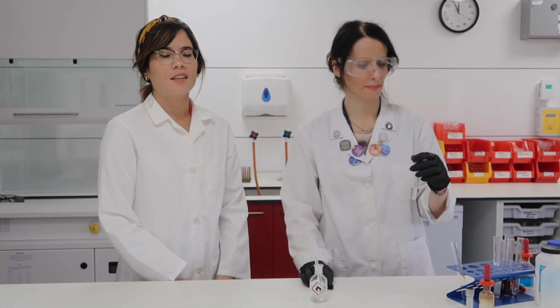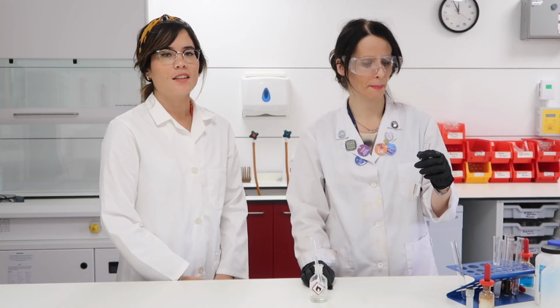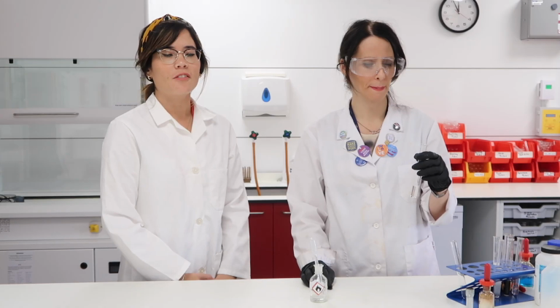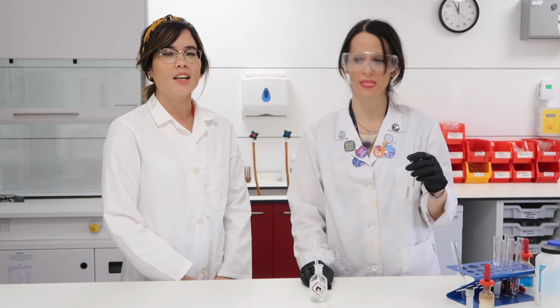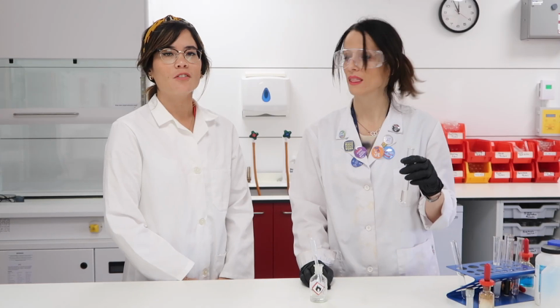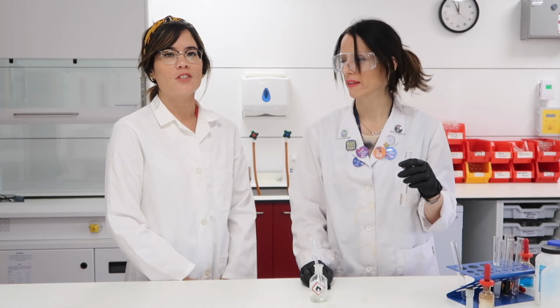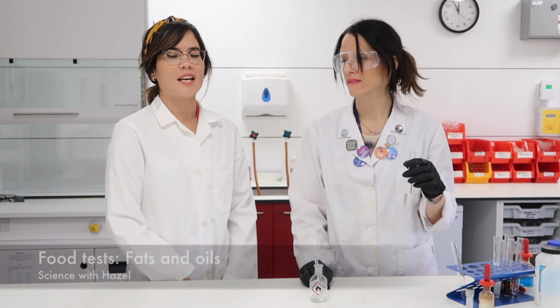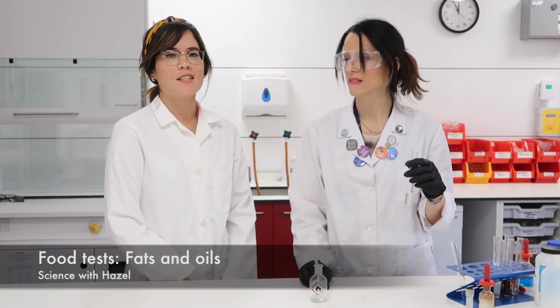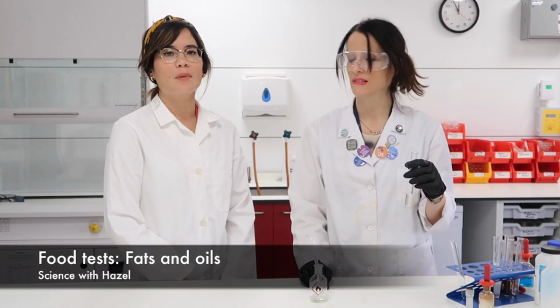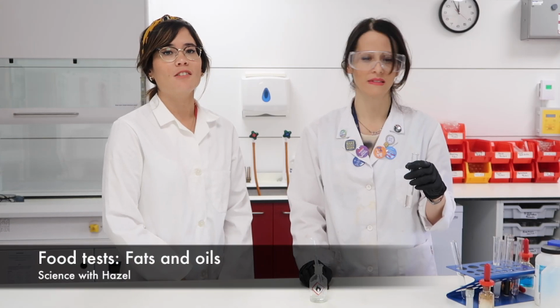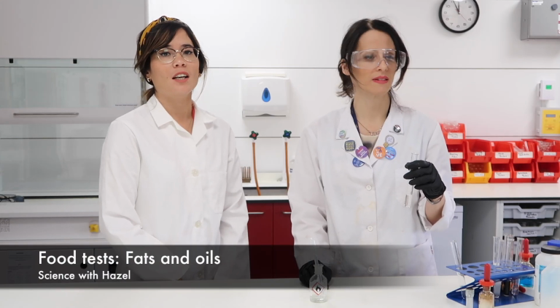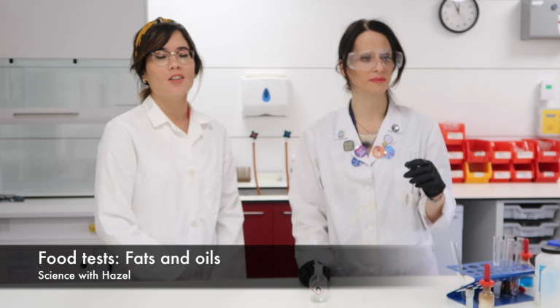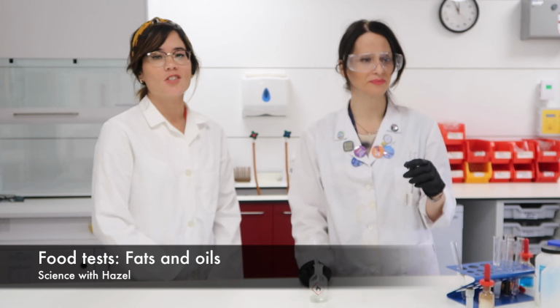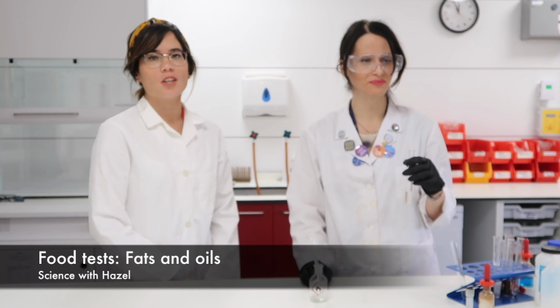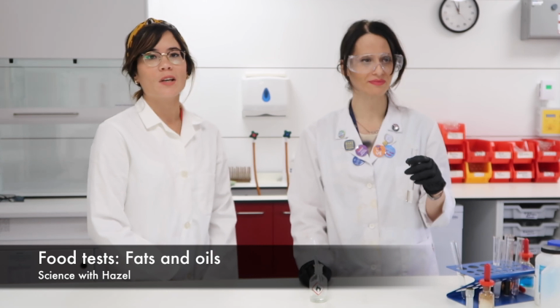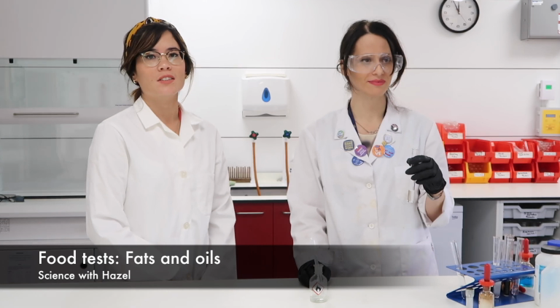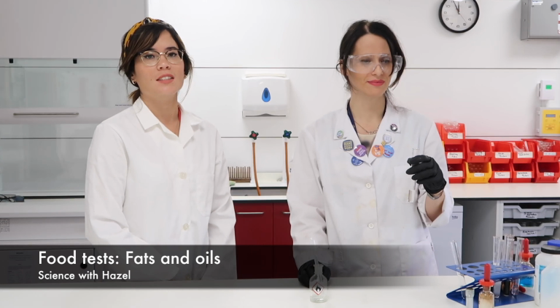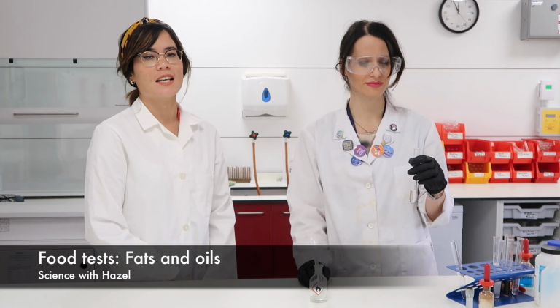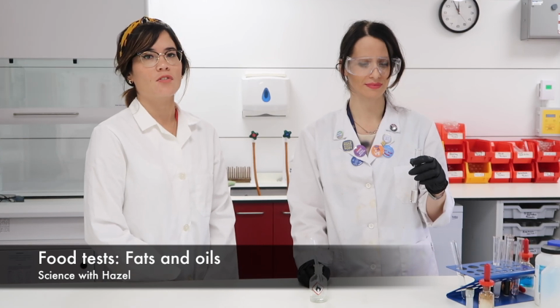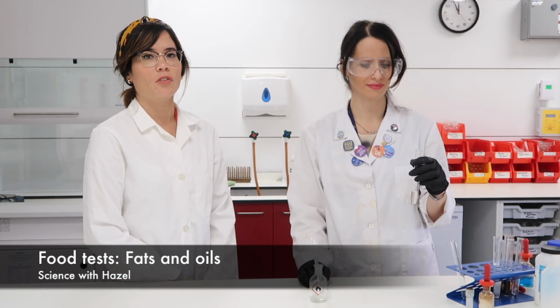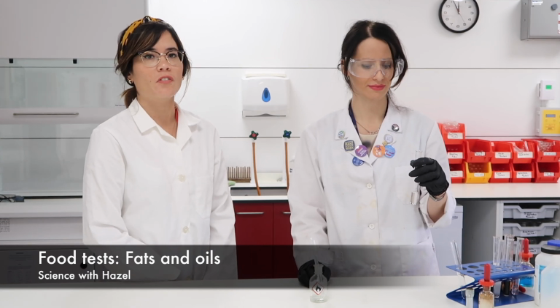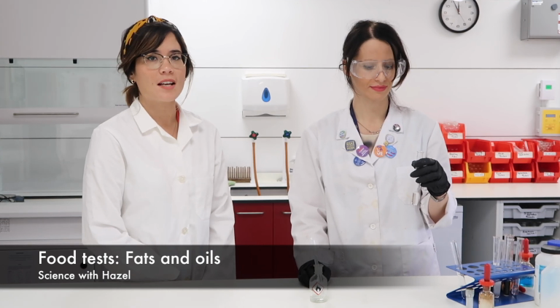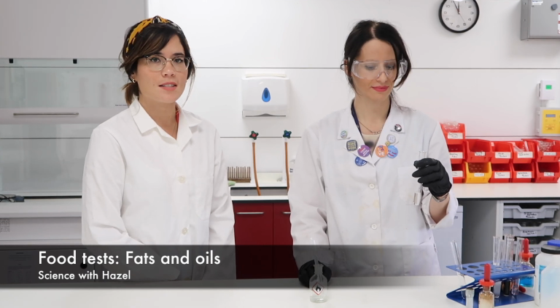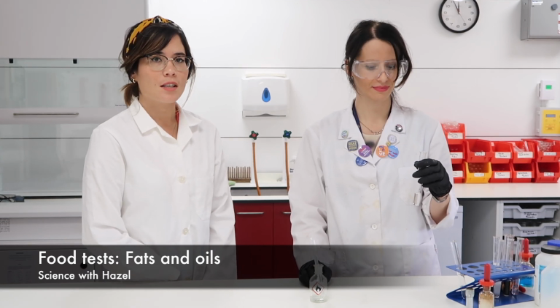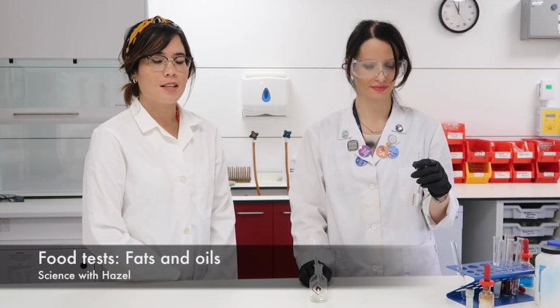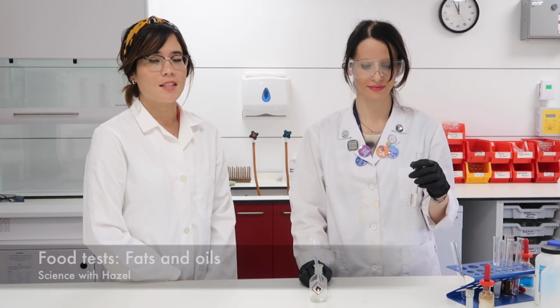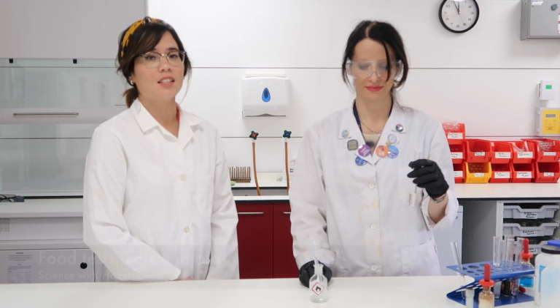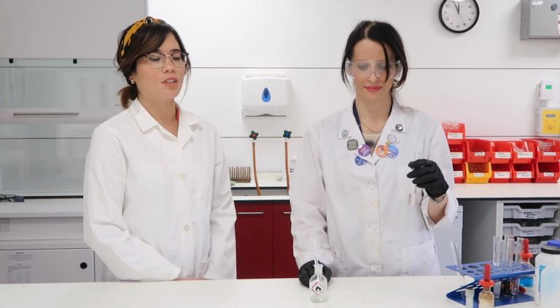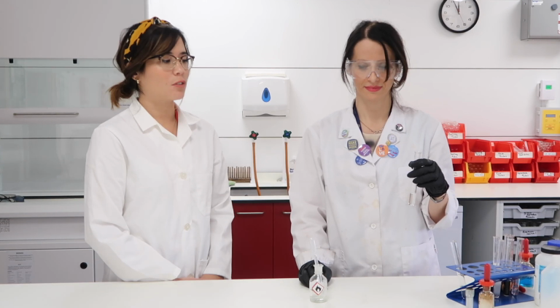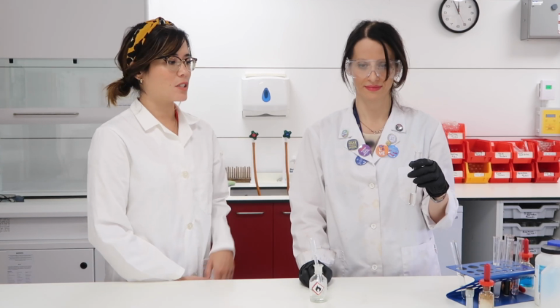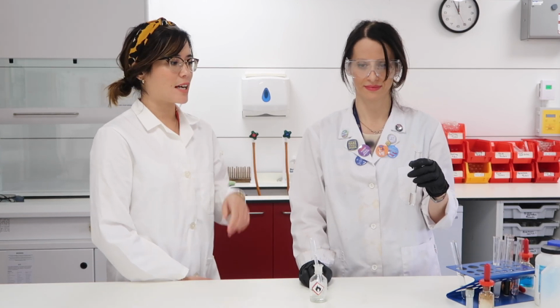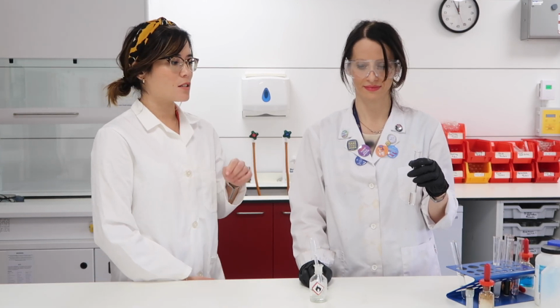In the final food test, Amelia and I are going to show you how to test for fats. It's a nice straightforward test.